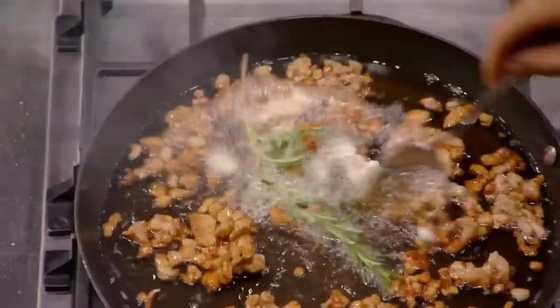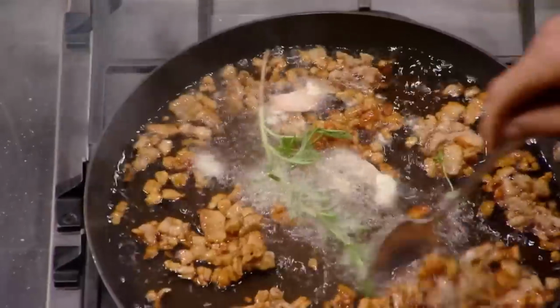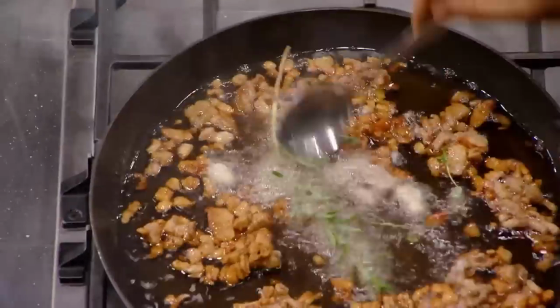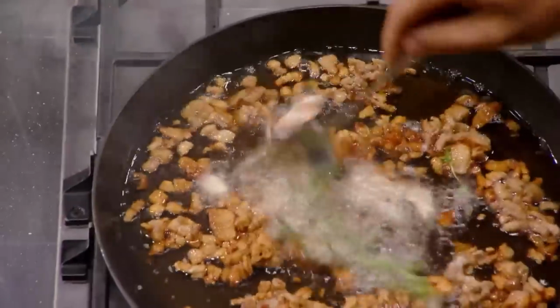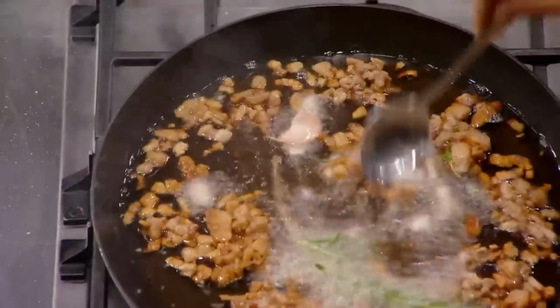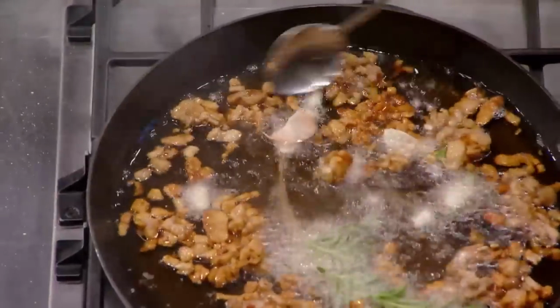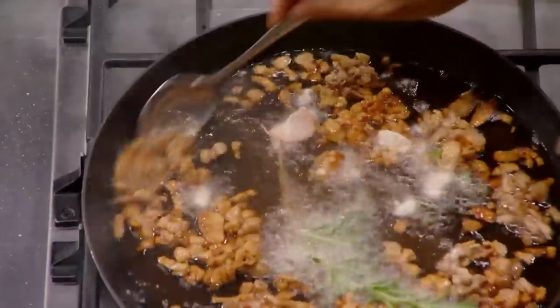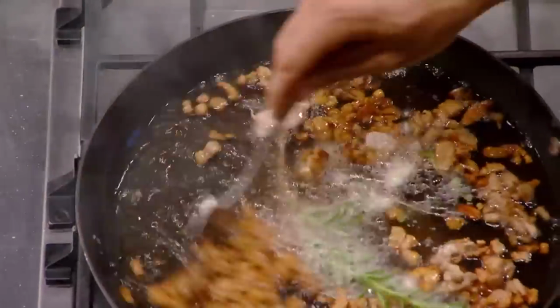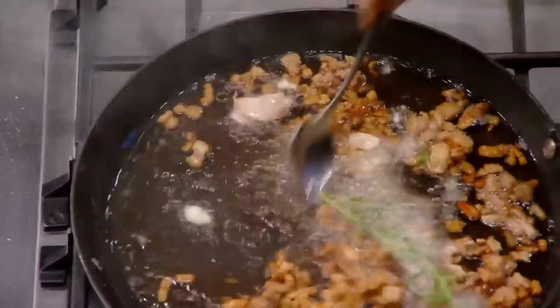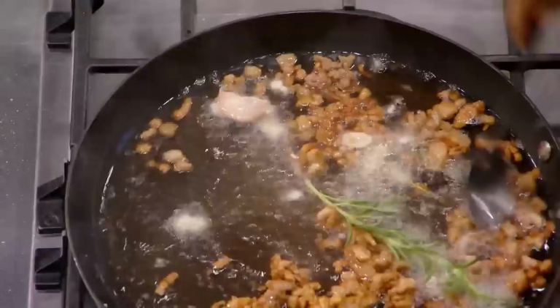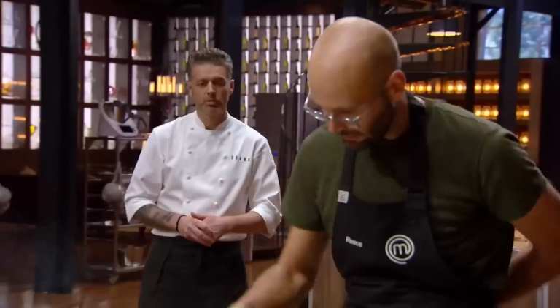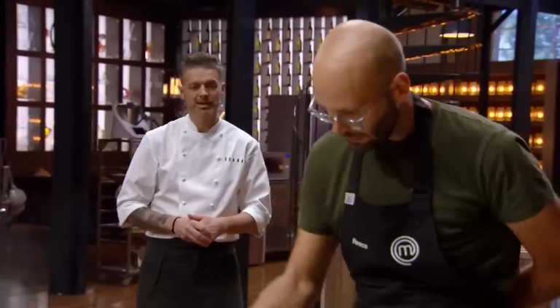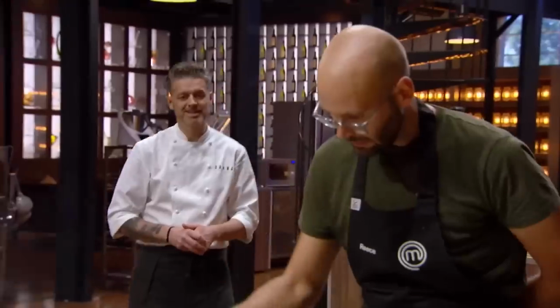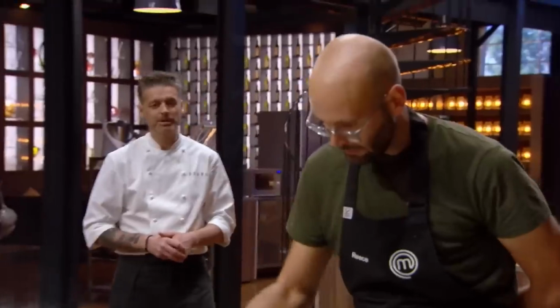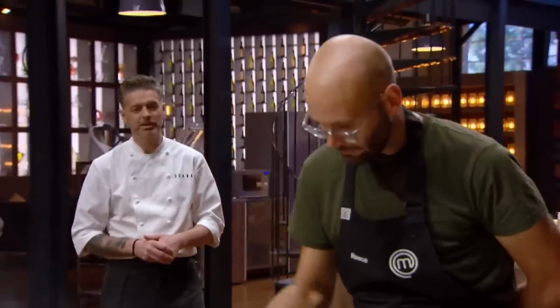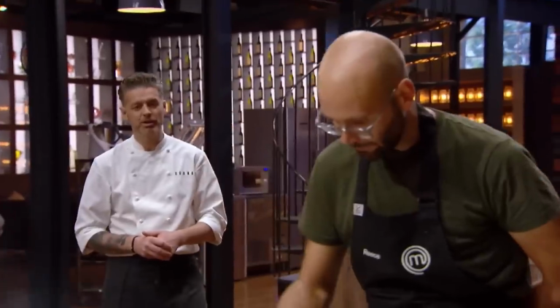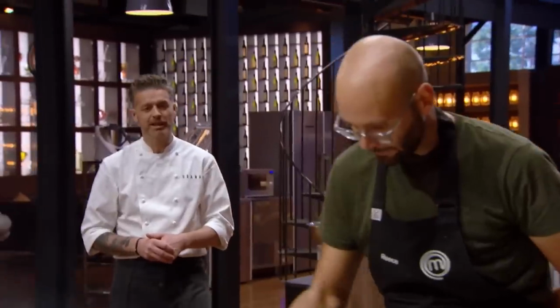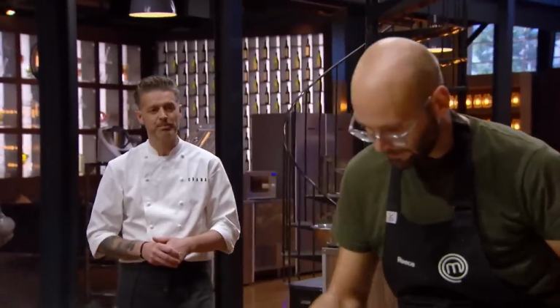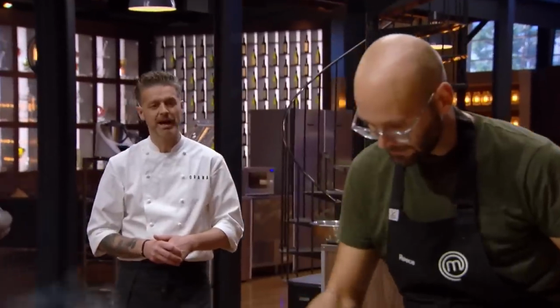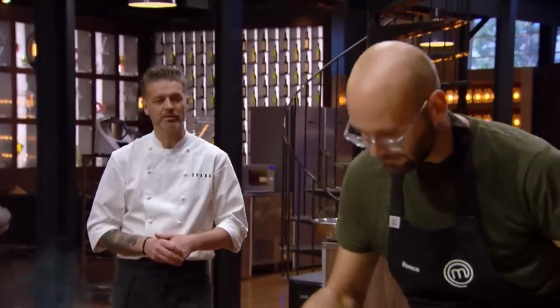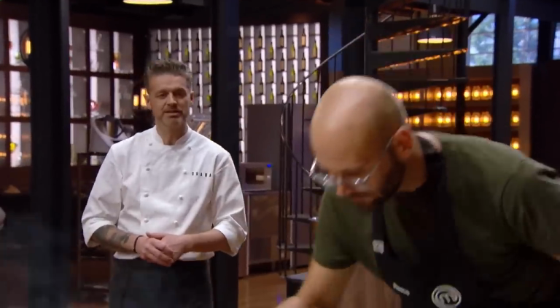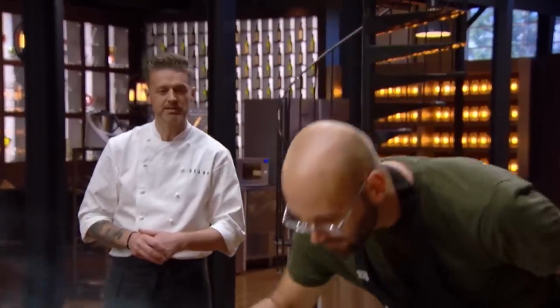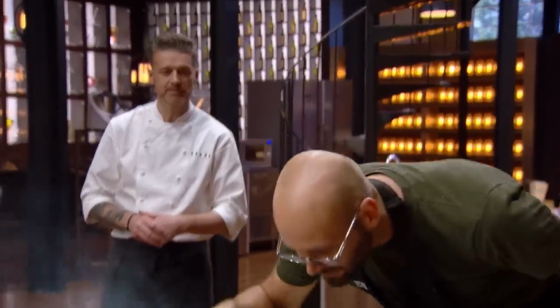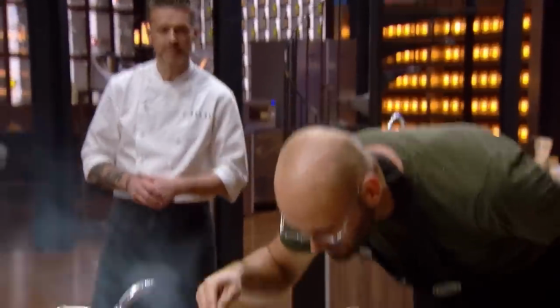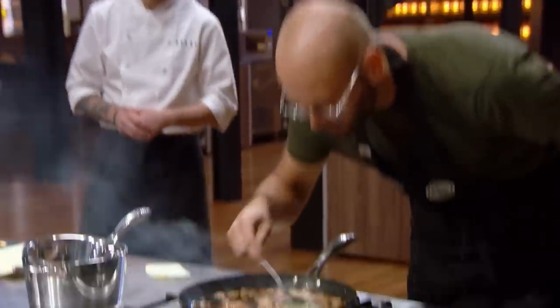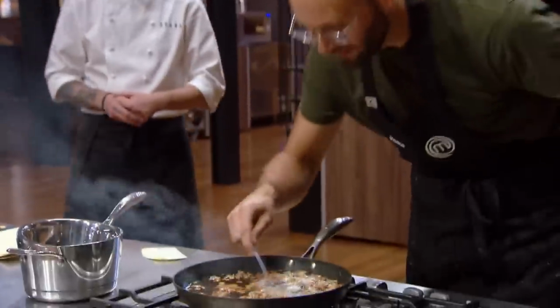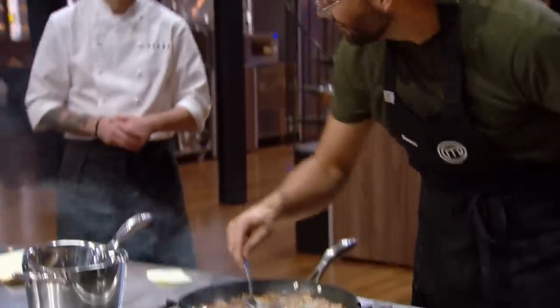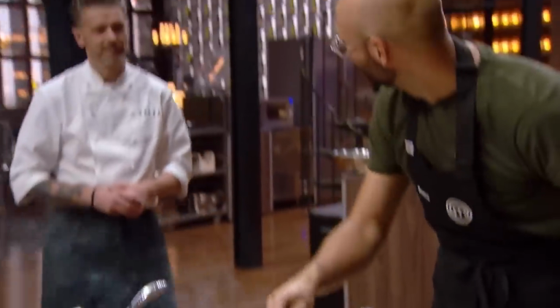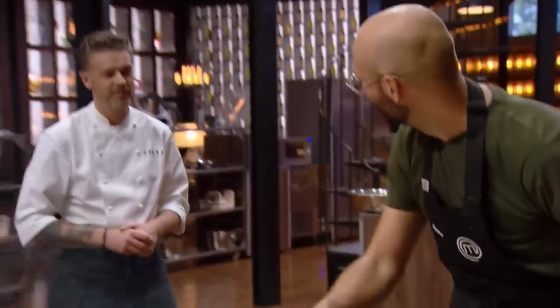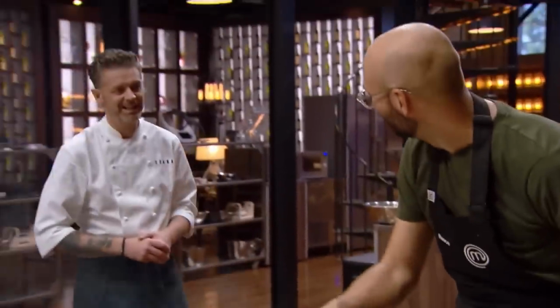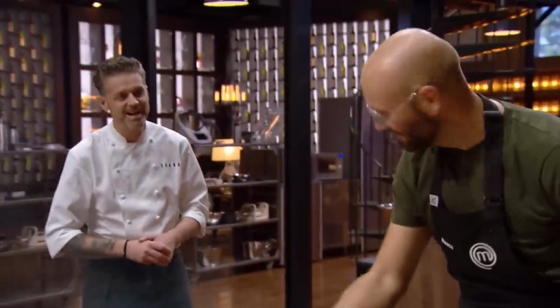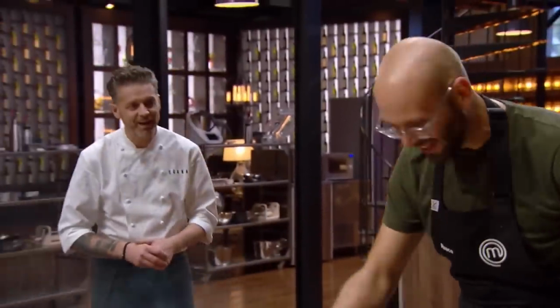That looks good, Rhys. What do you see when you're looking up, Rhys? Flavor. Flavor.